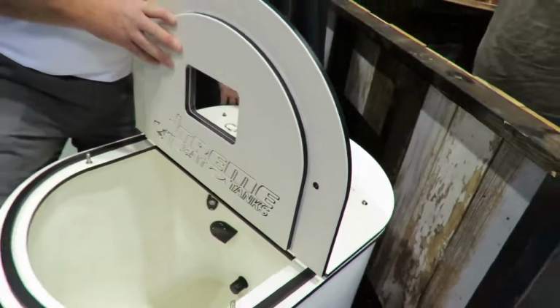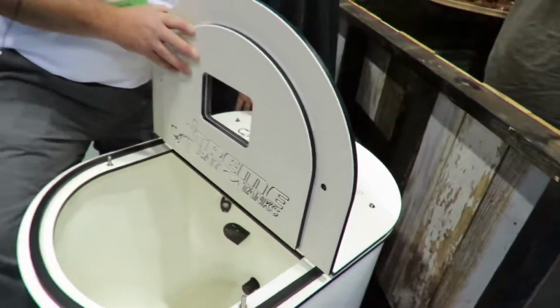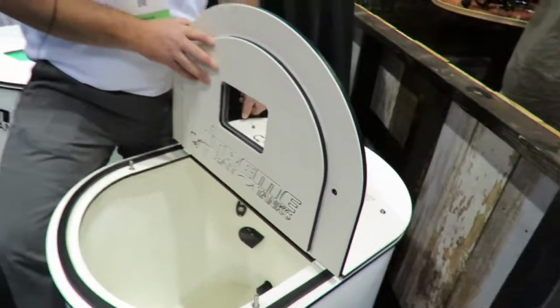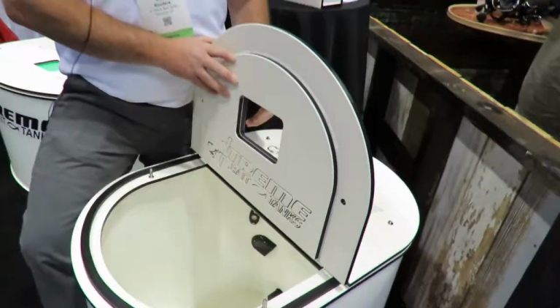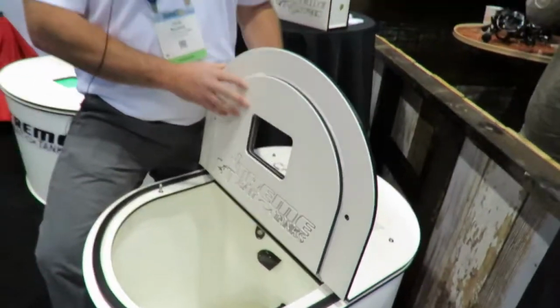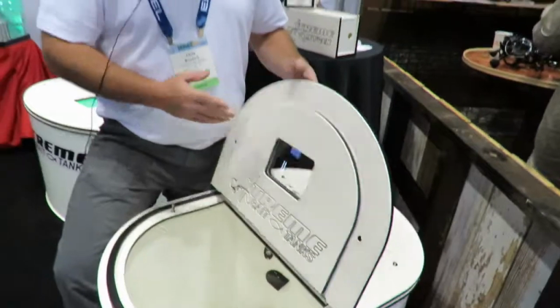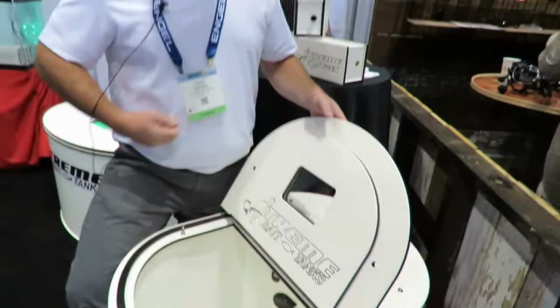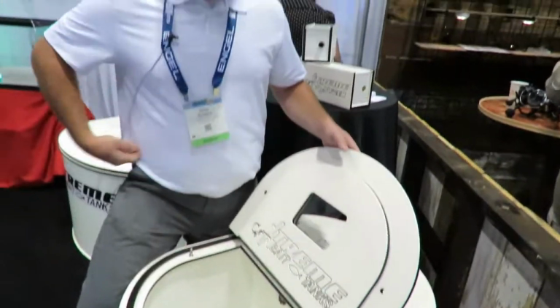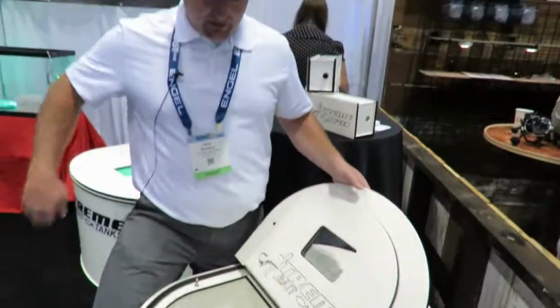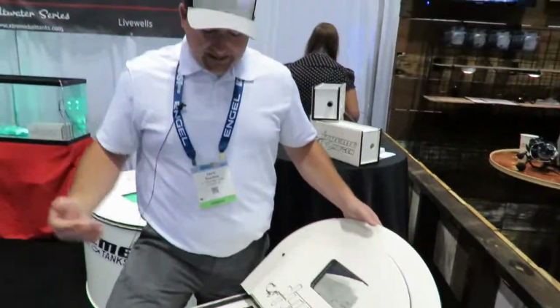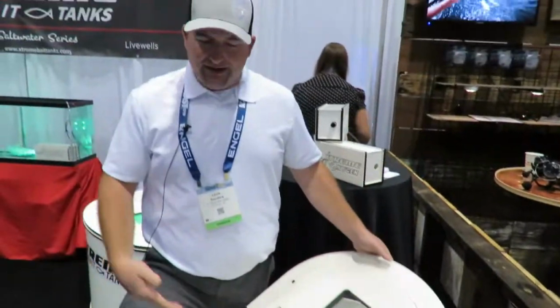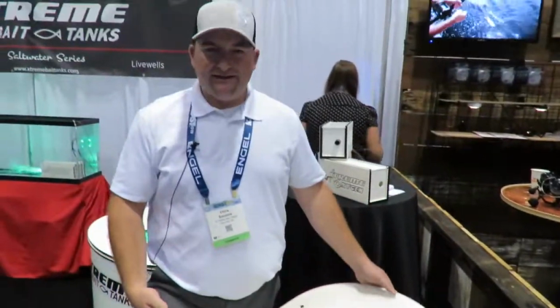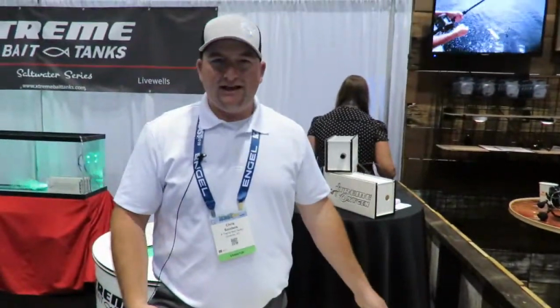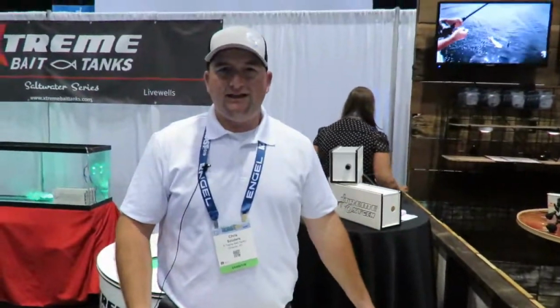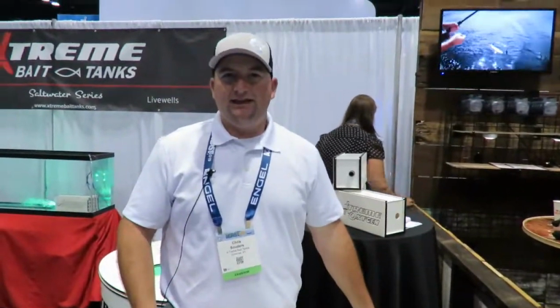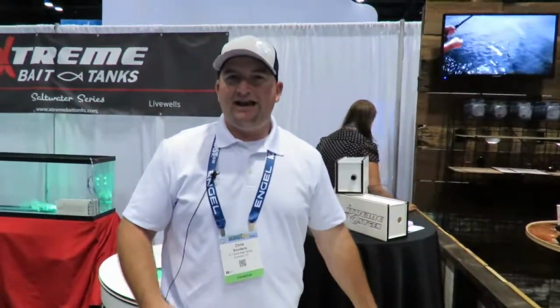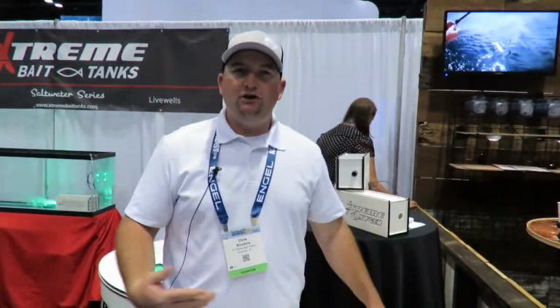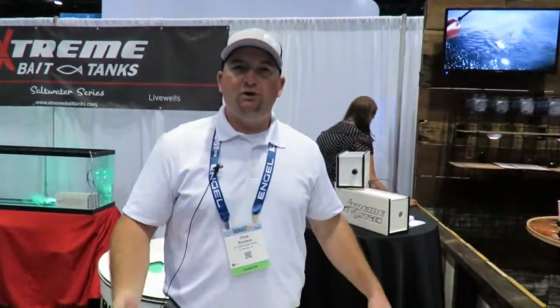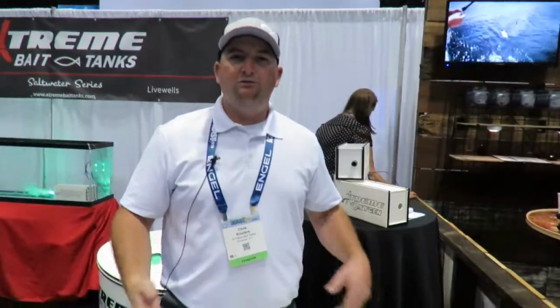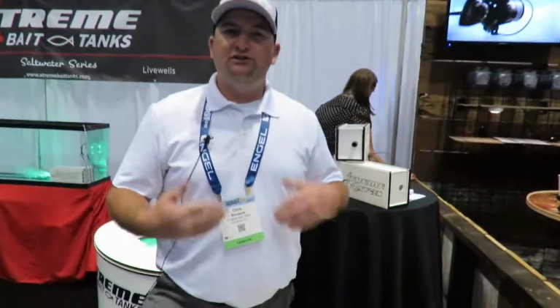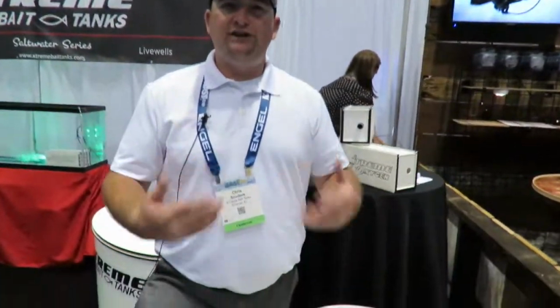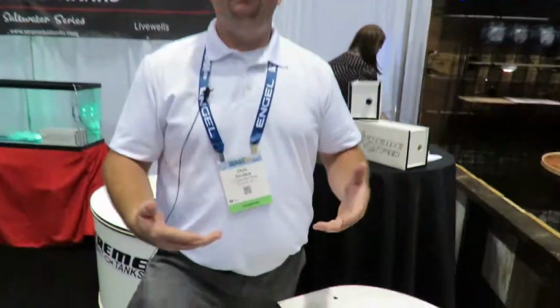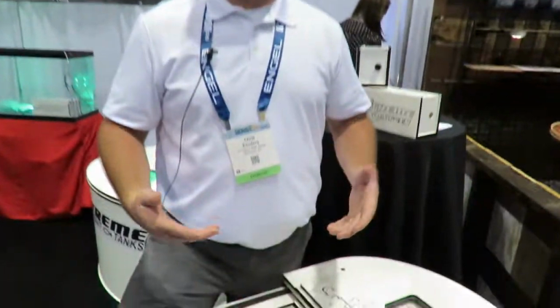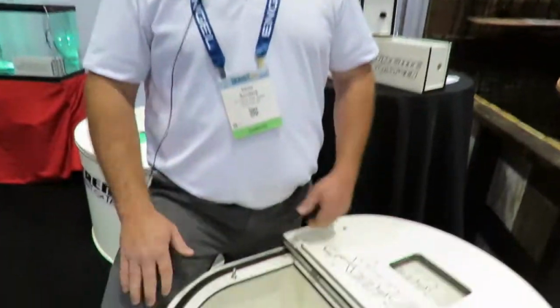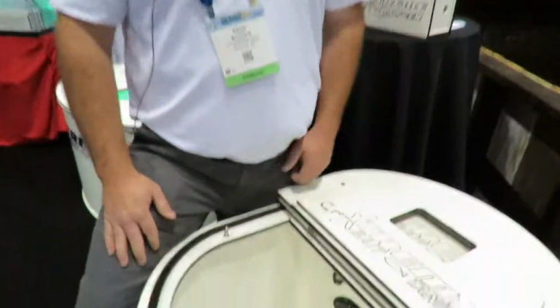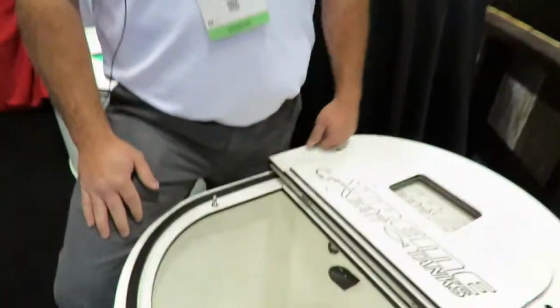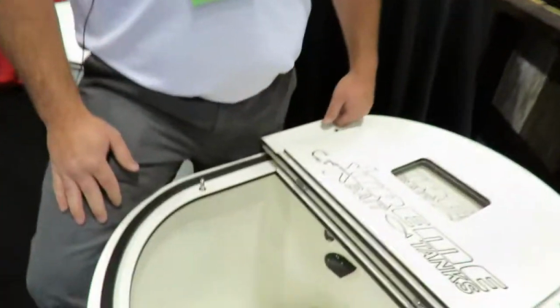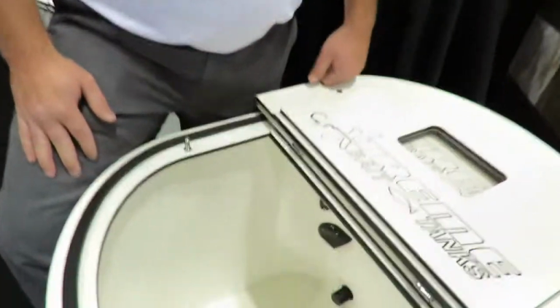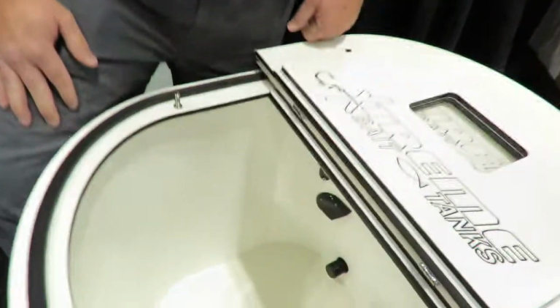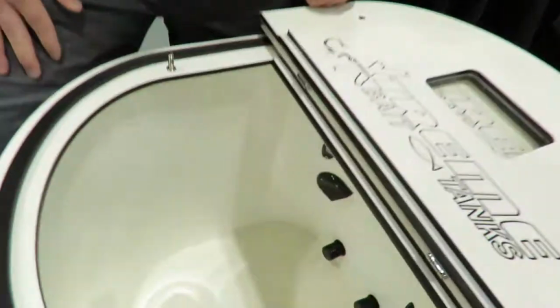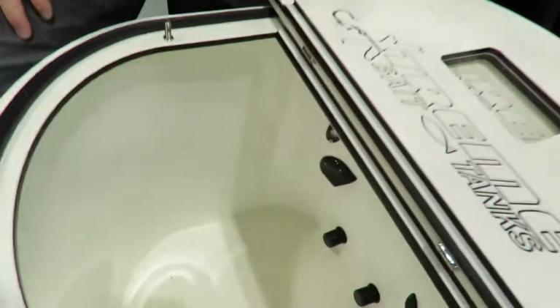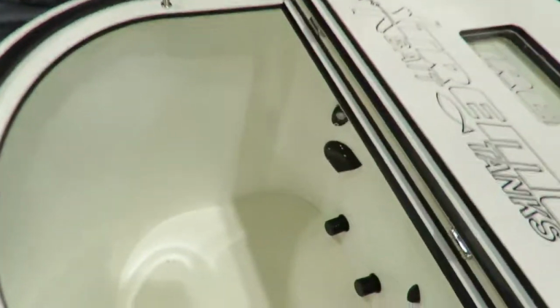You can flip your light on, look down in the tank, and have no problem. You can tell your bait's frisky — you don't even have to change it.